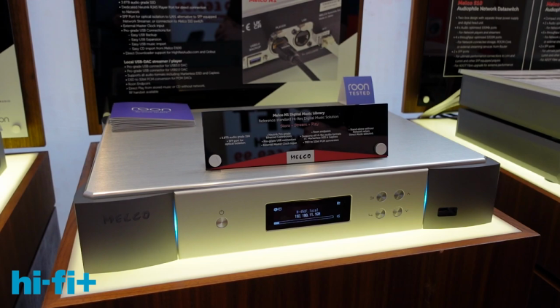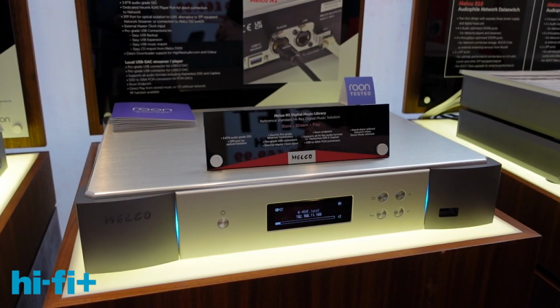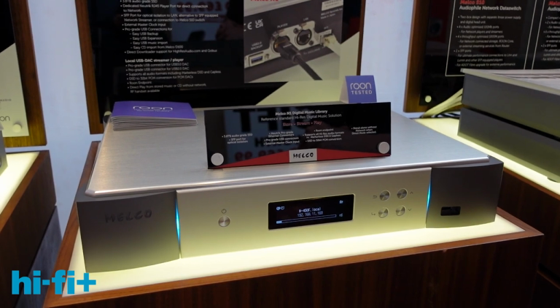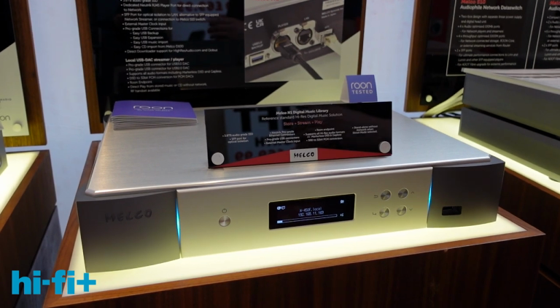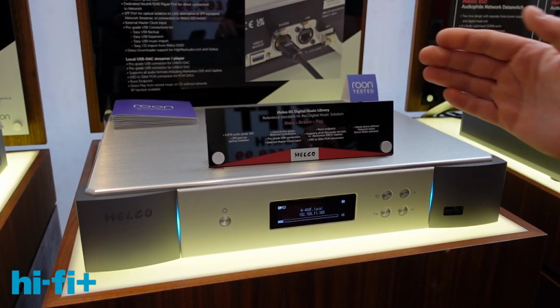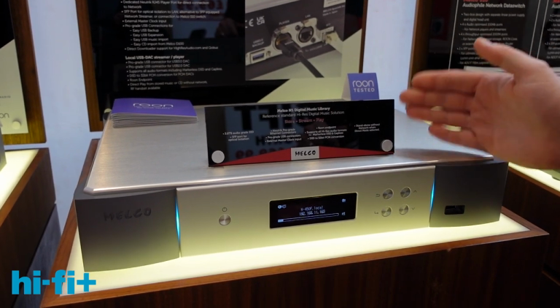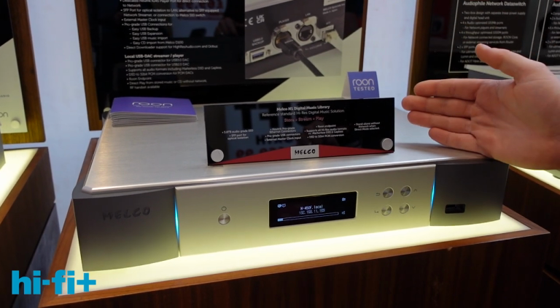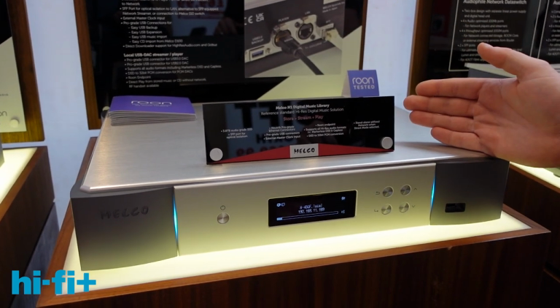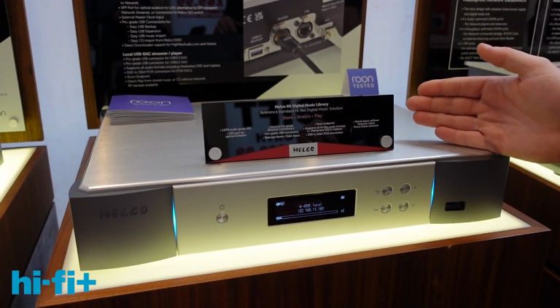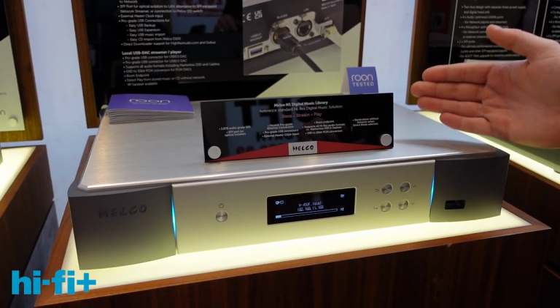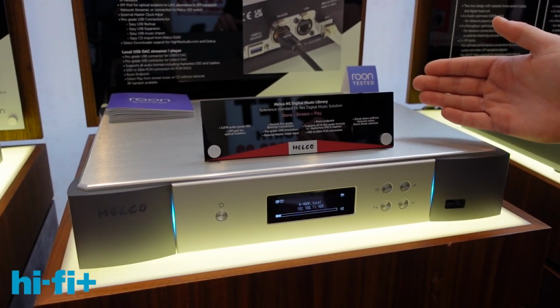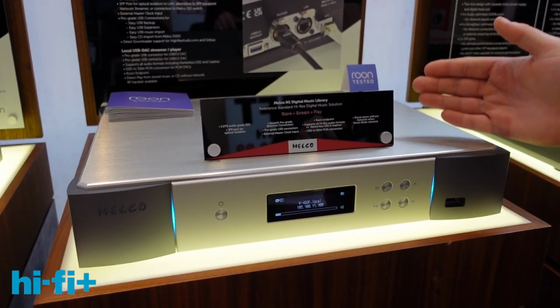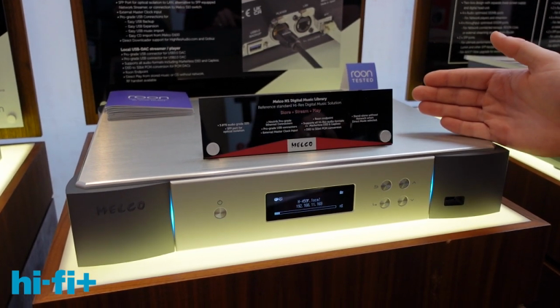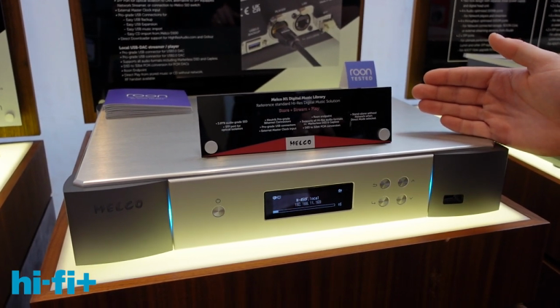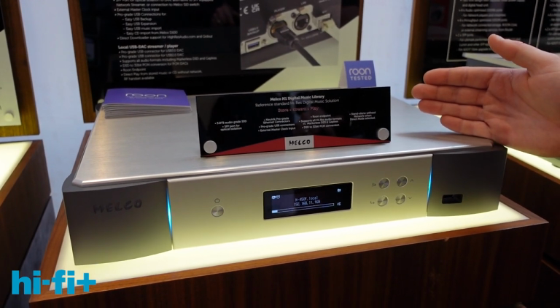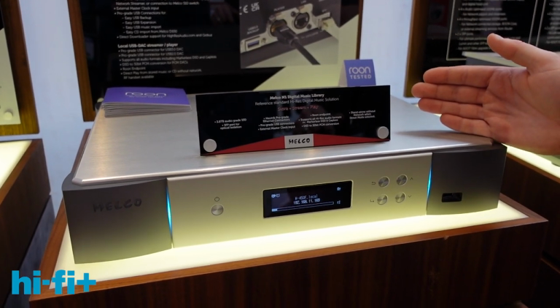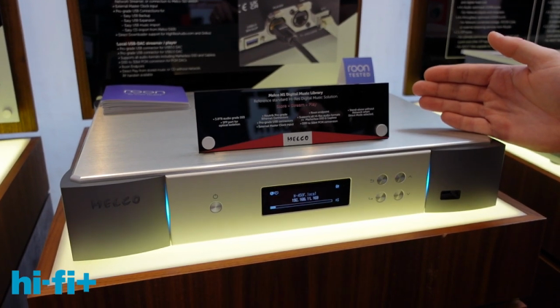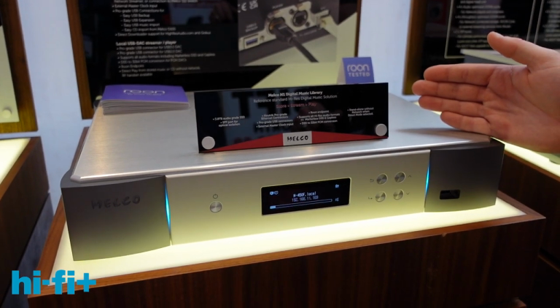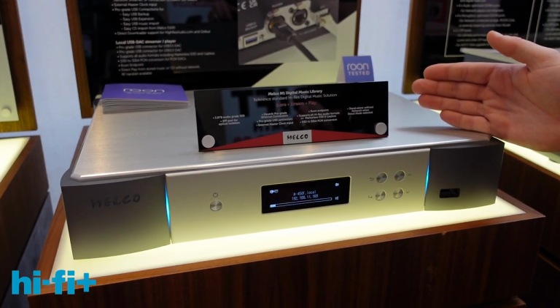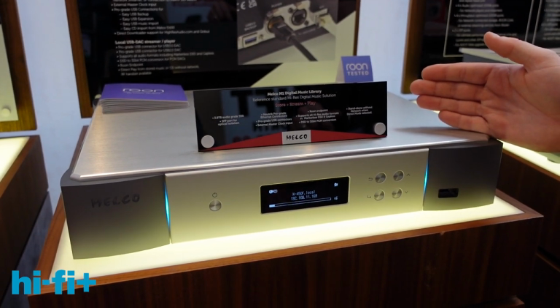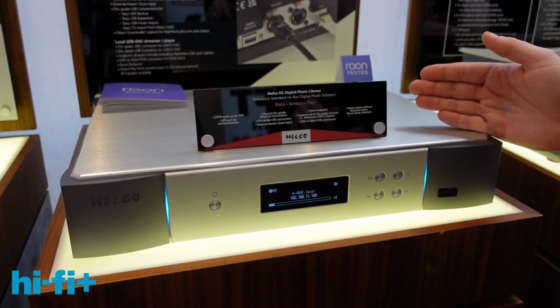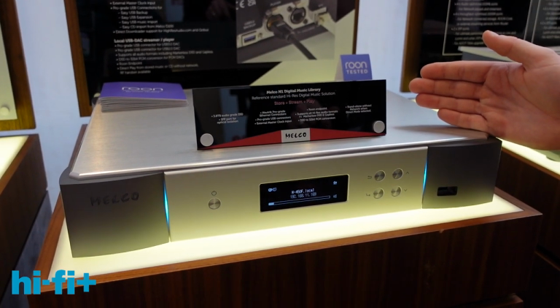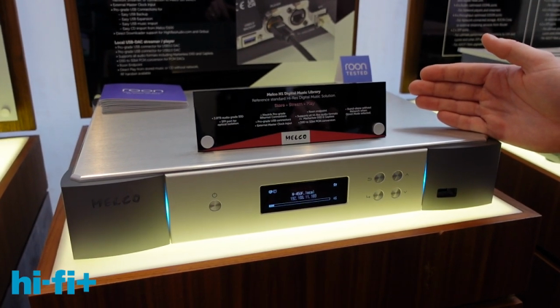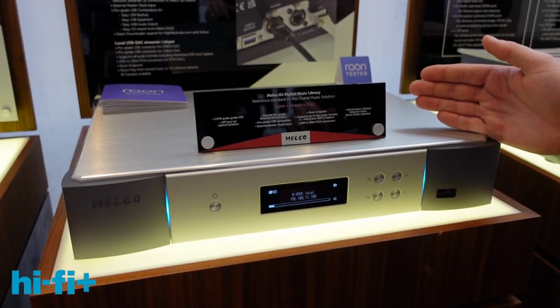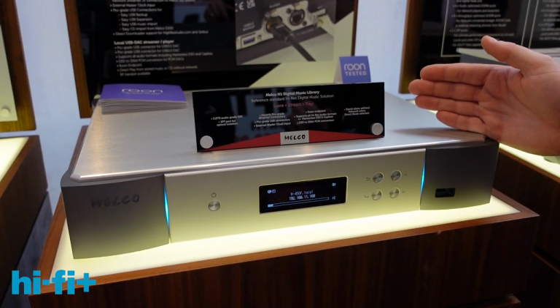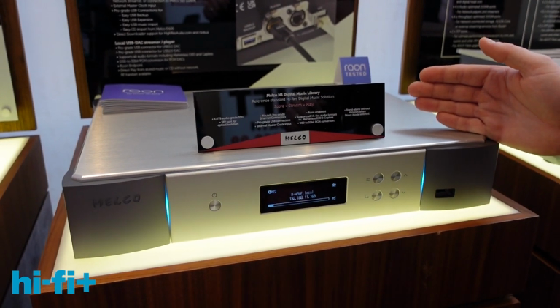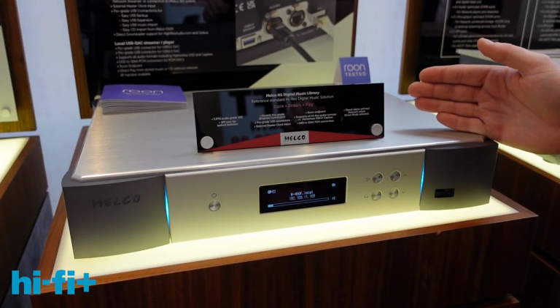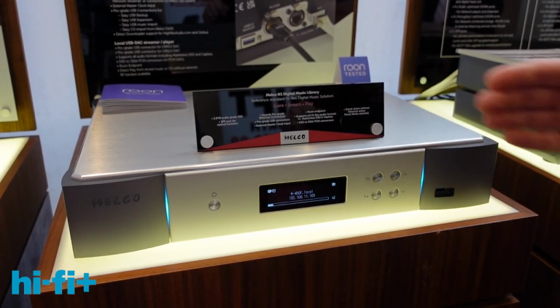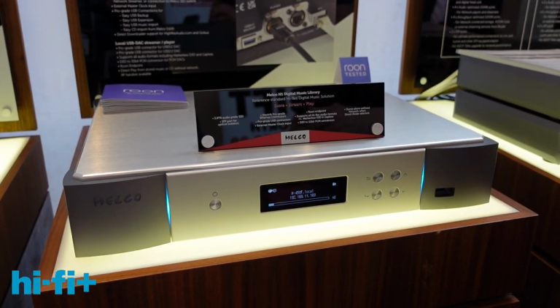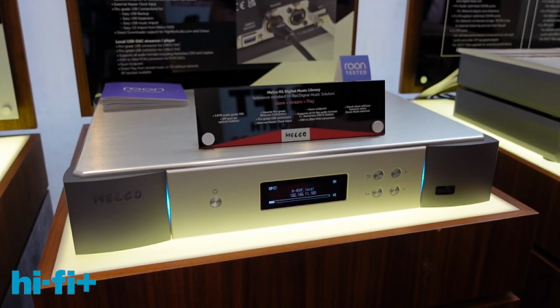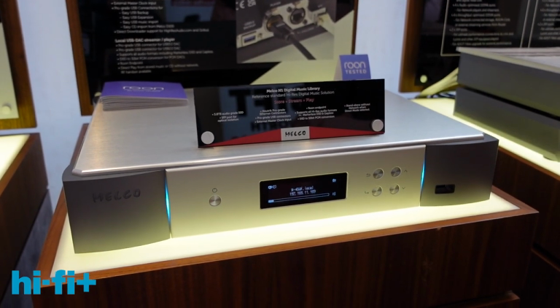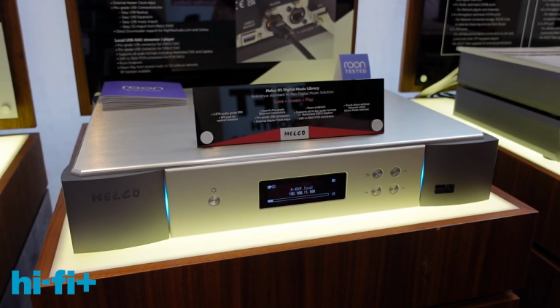In the UK we're looking at £12,000, and in Europe €14,000.